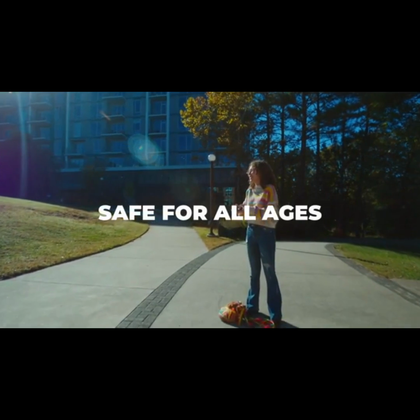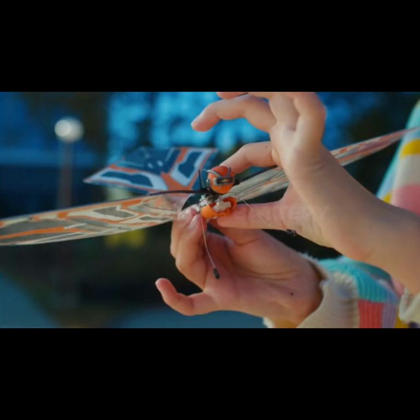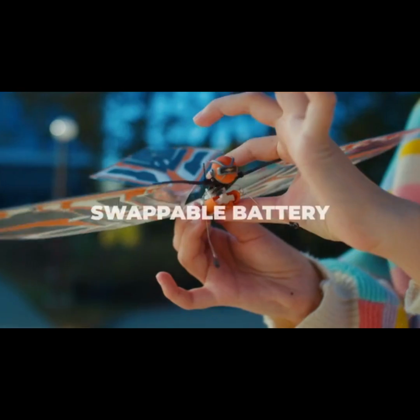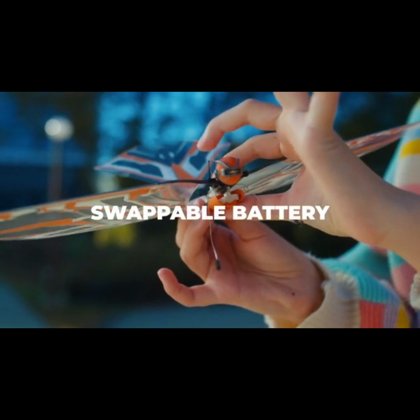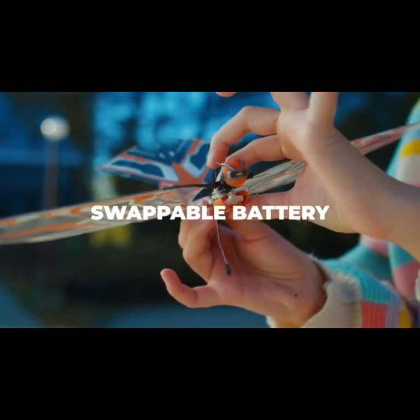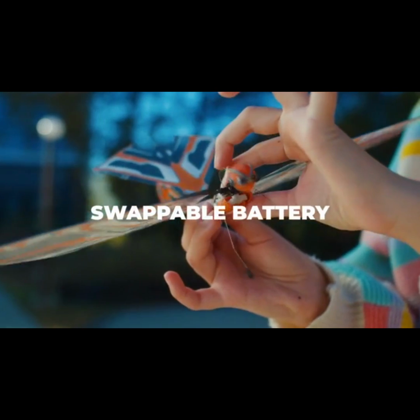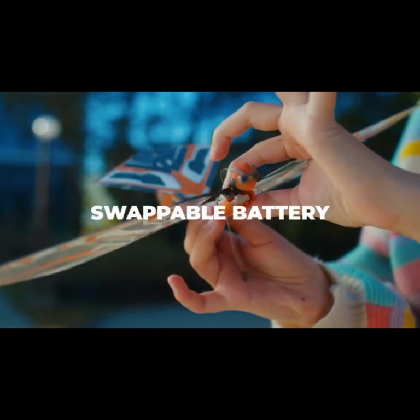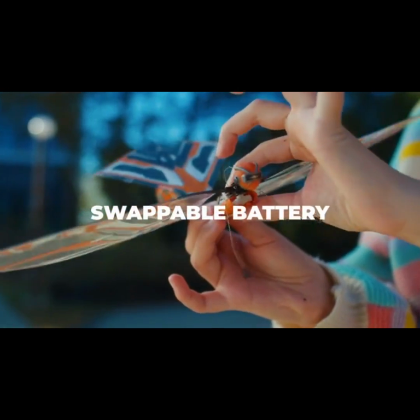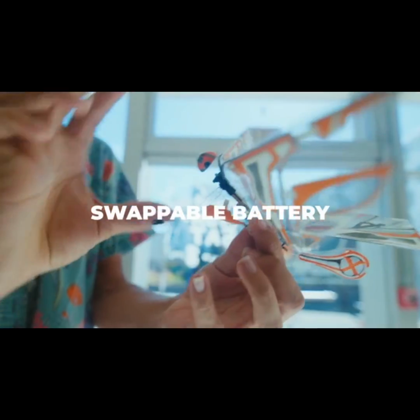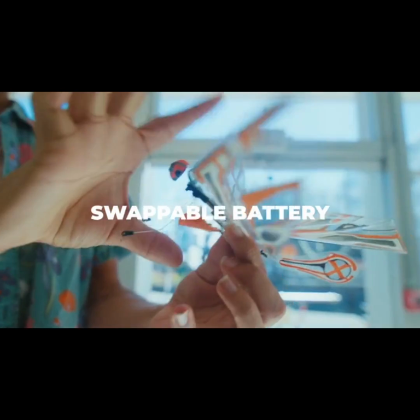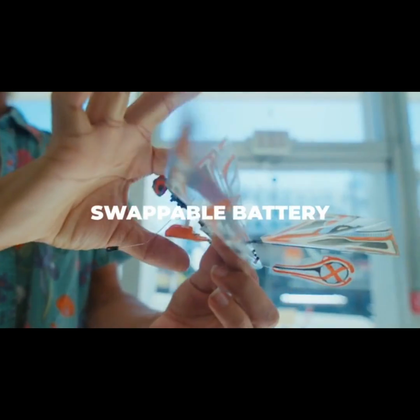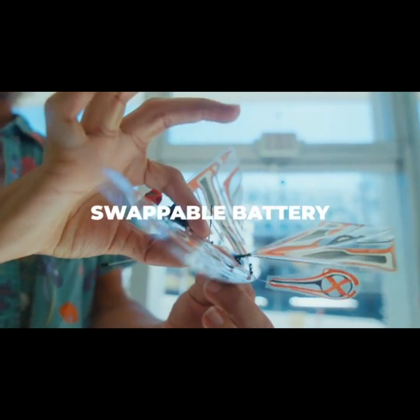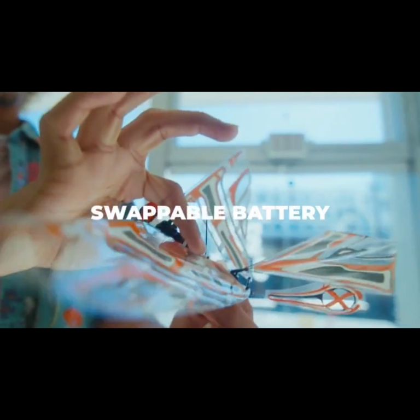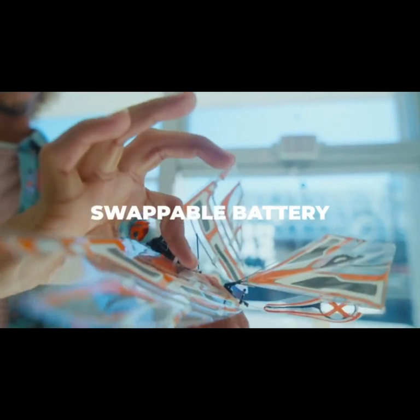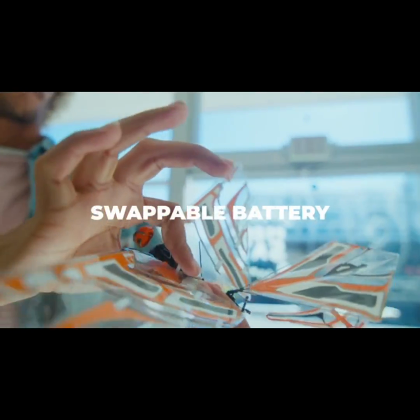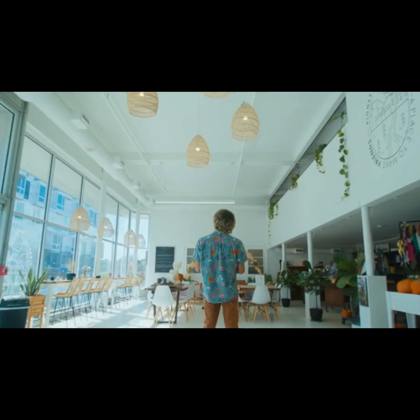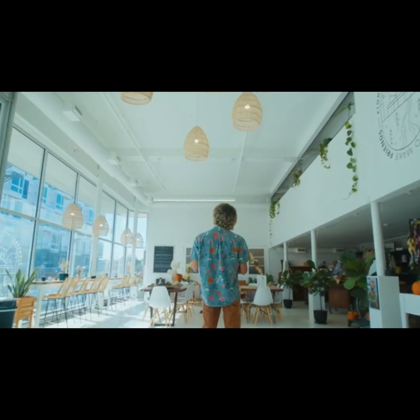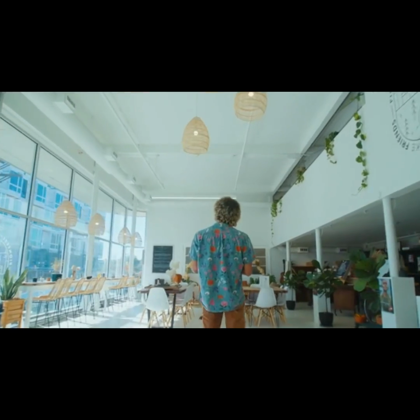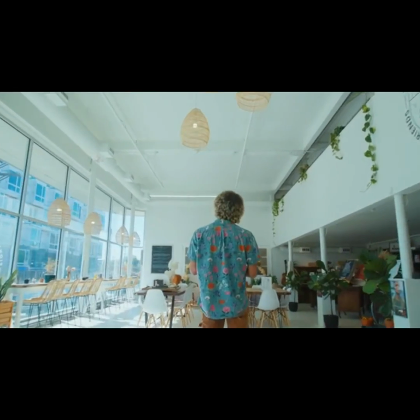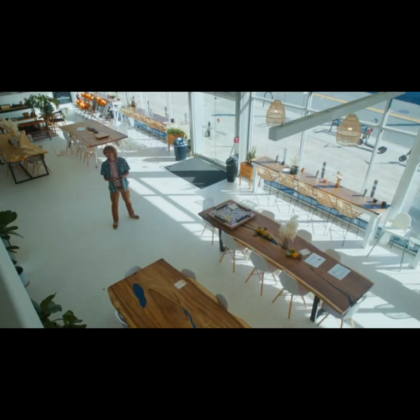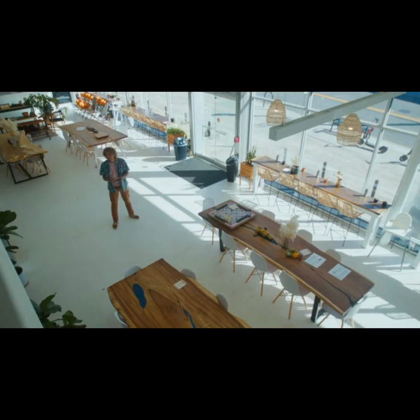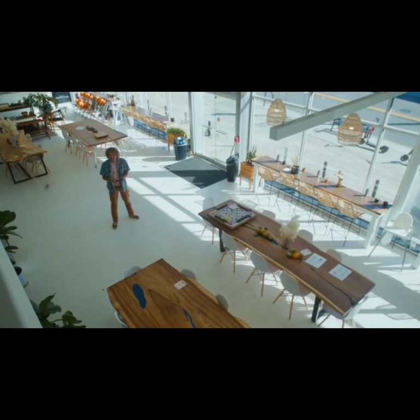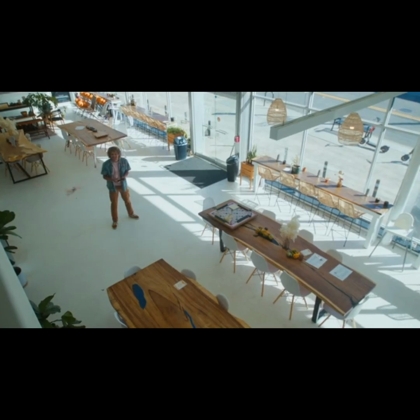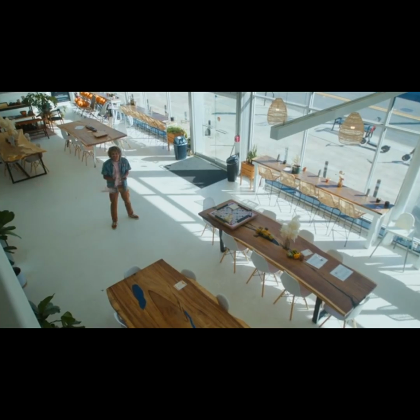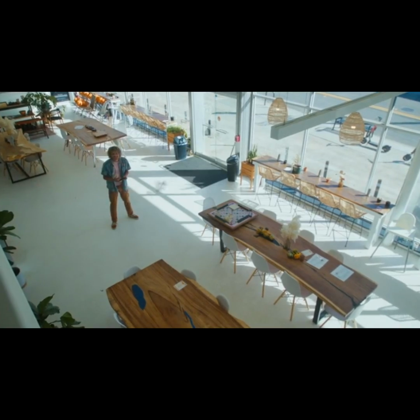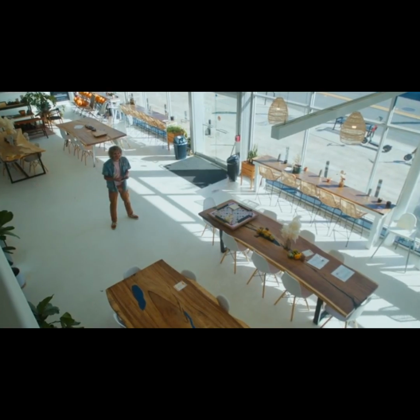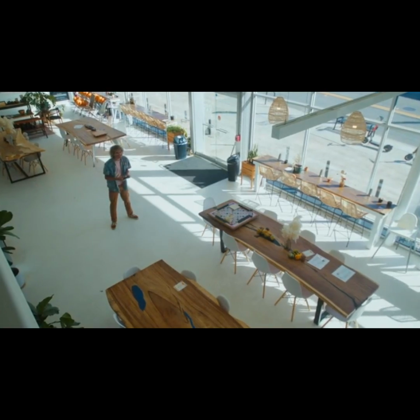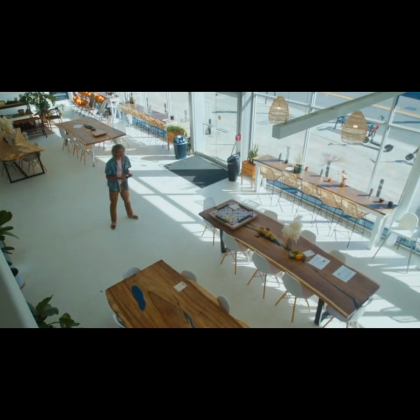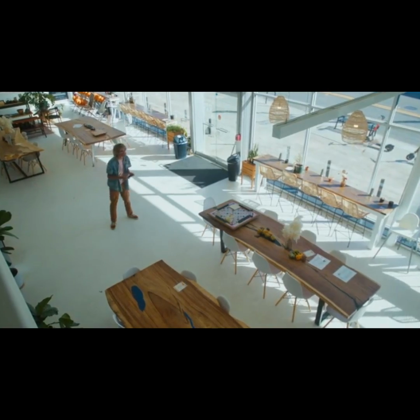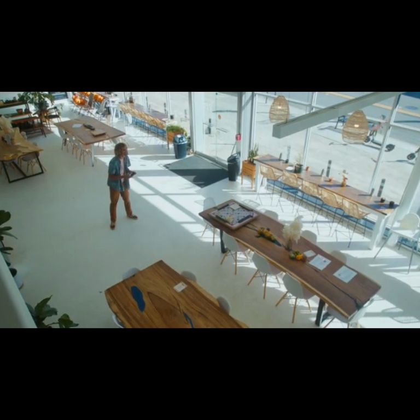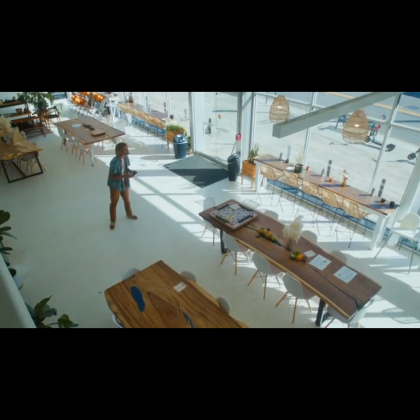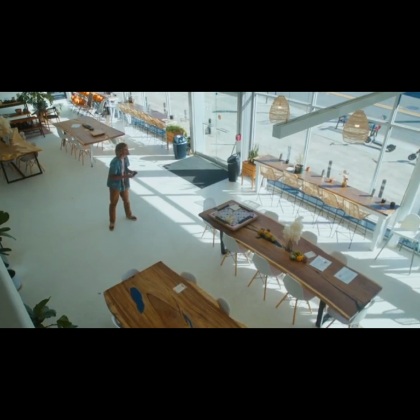XFly's new design also allows for quick and easy battery swaps. With its lightweight design, XFly navigates any space with ease.